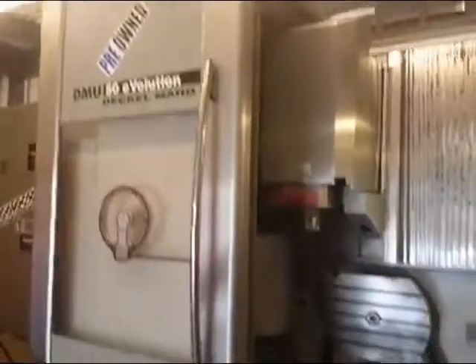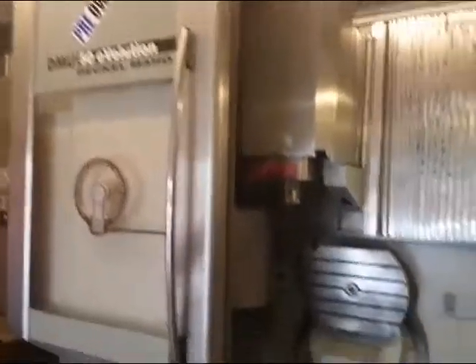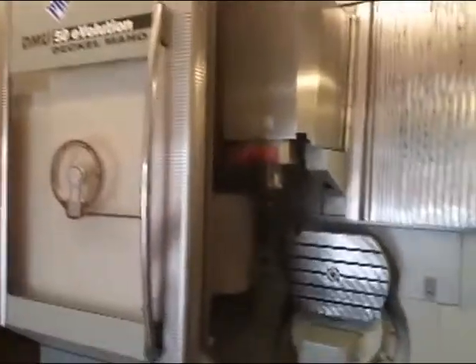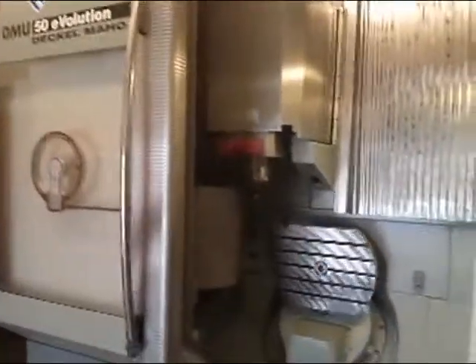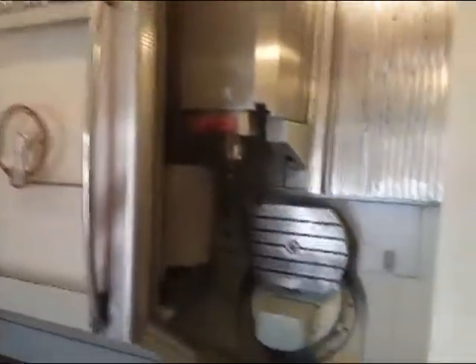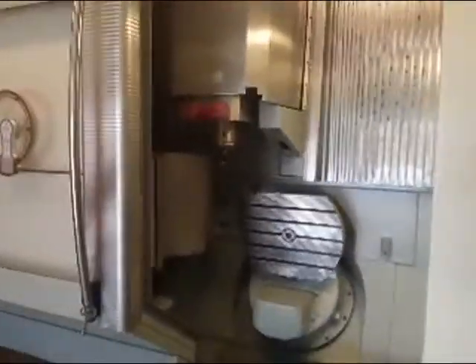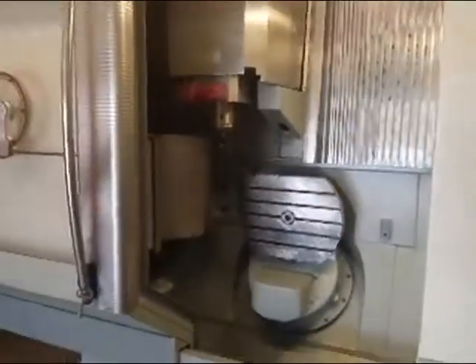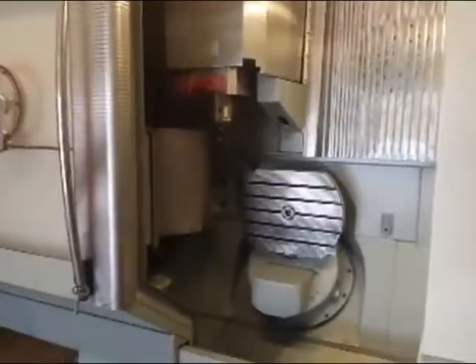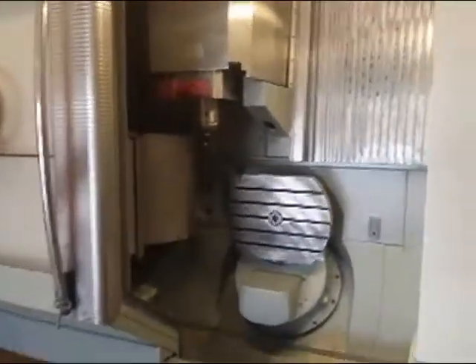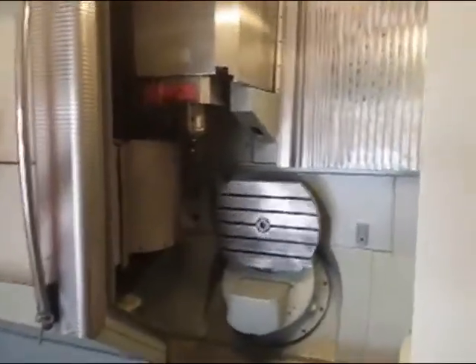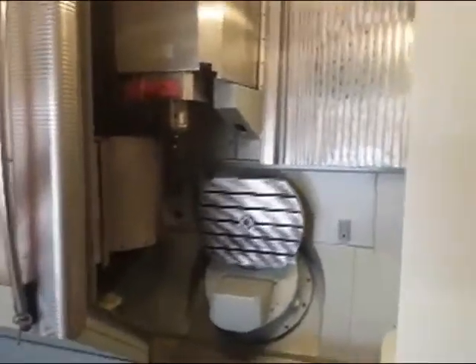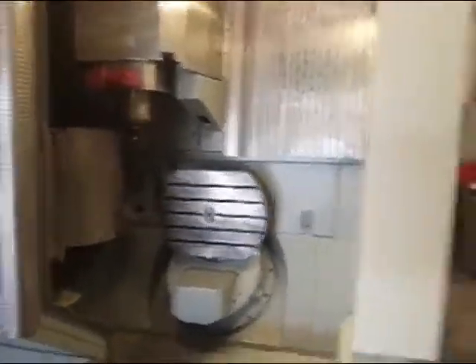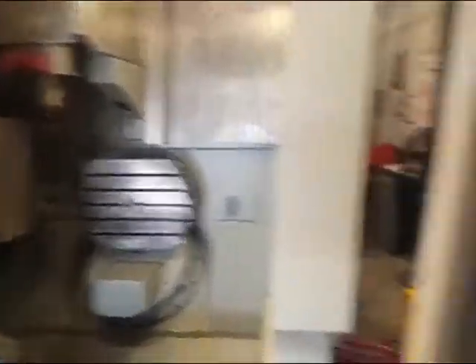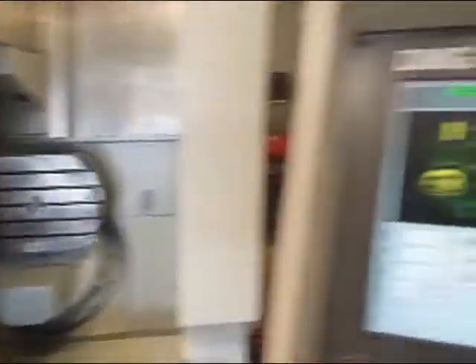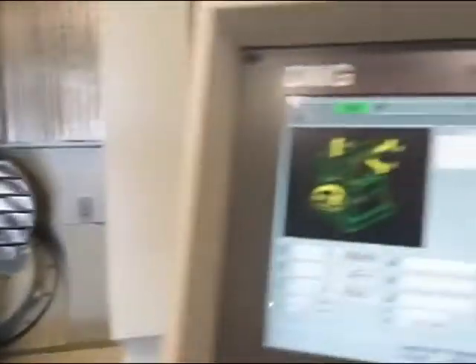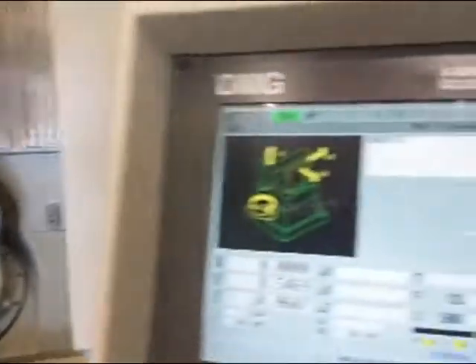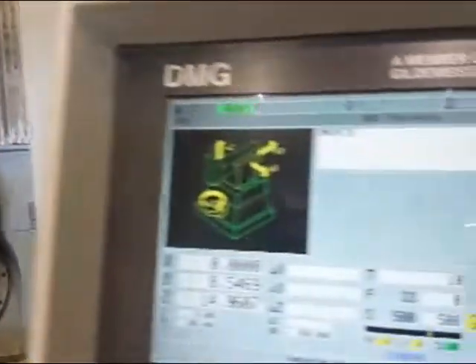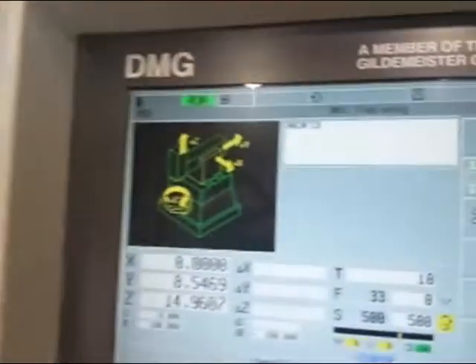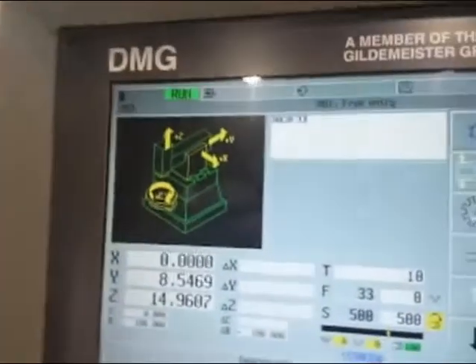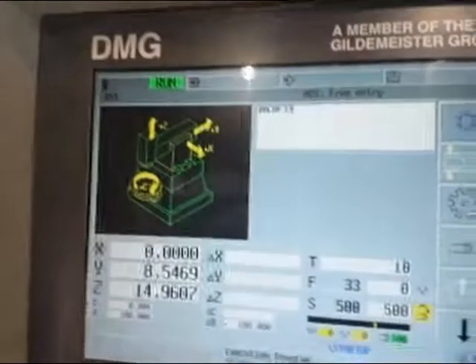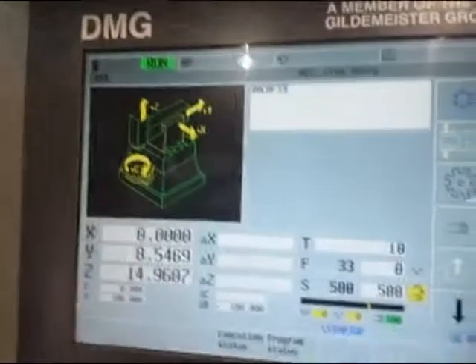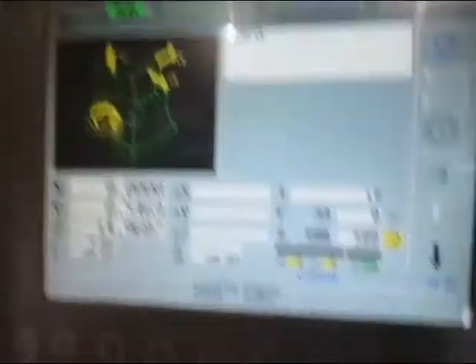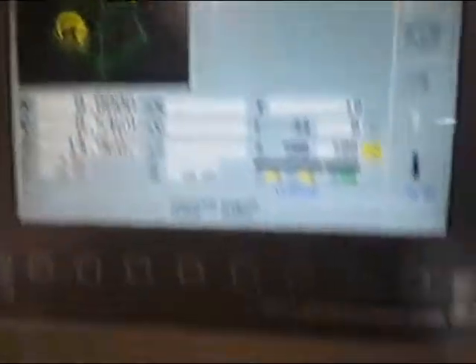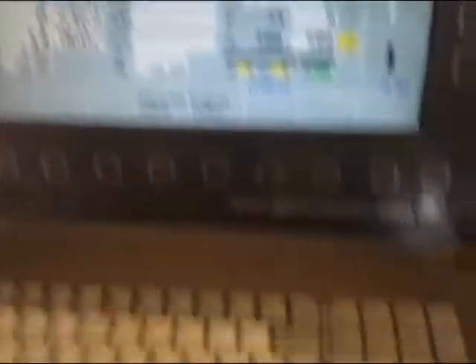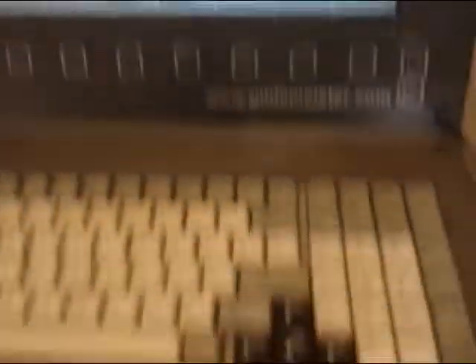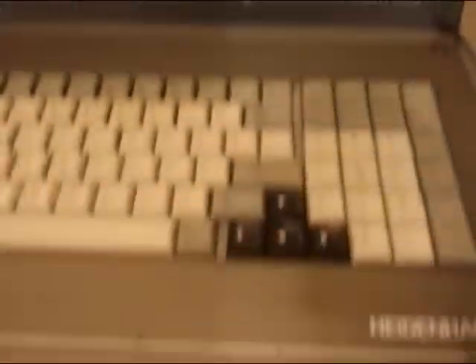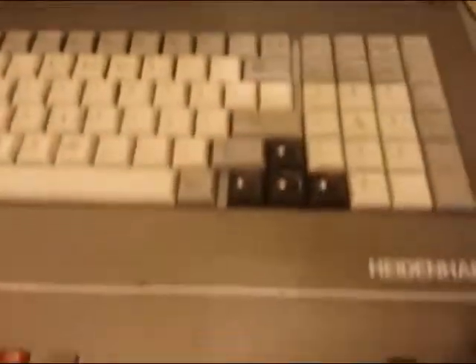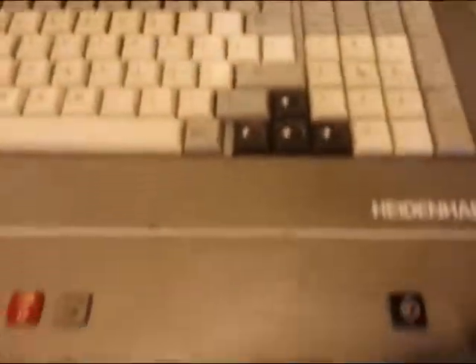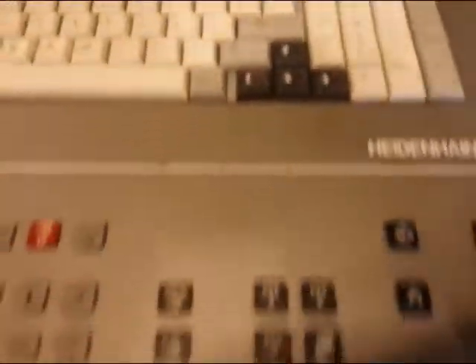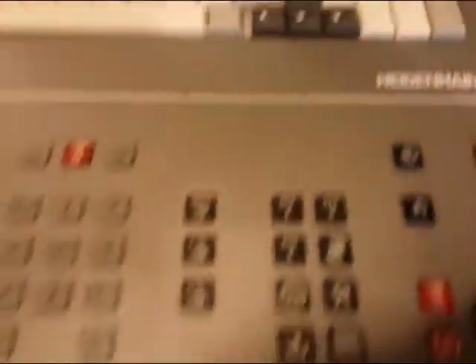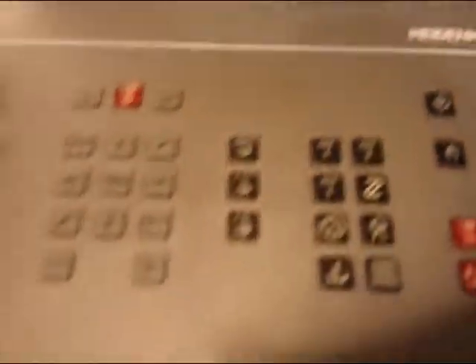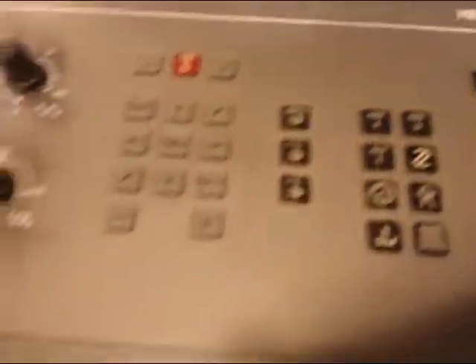DMU 50 Evolution, pre-owned, 5-axis, no plus, Heidenhain control — you can see this here.